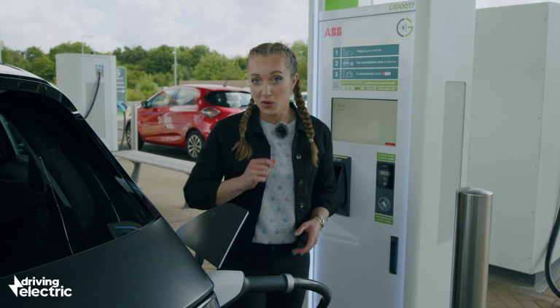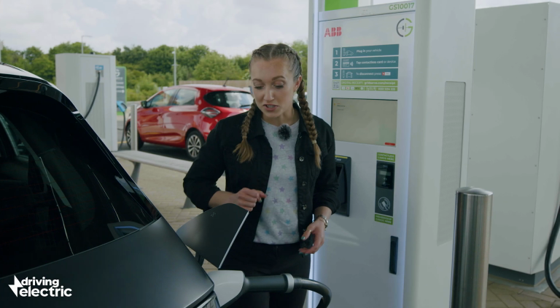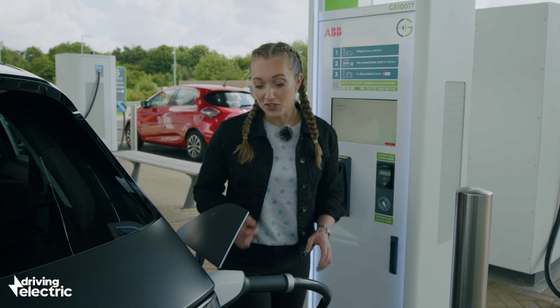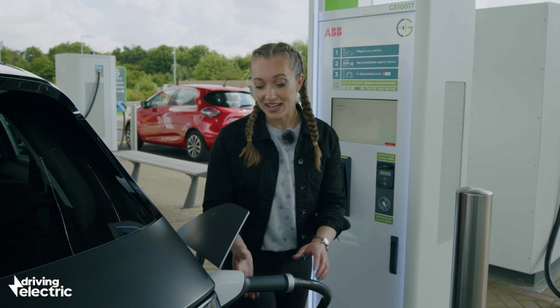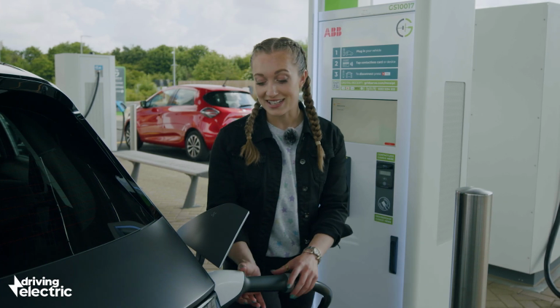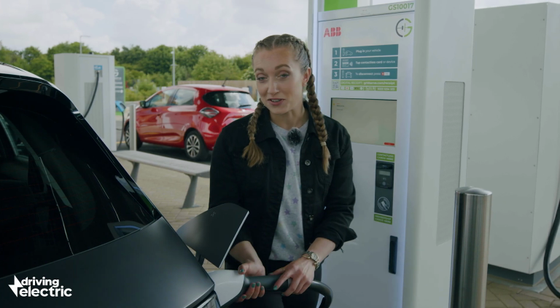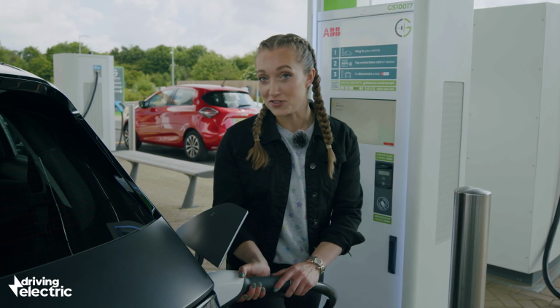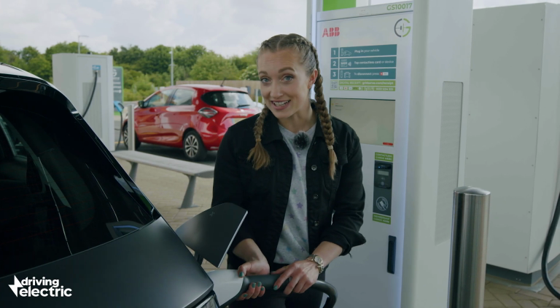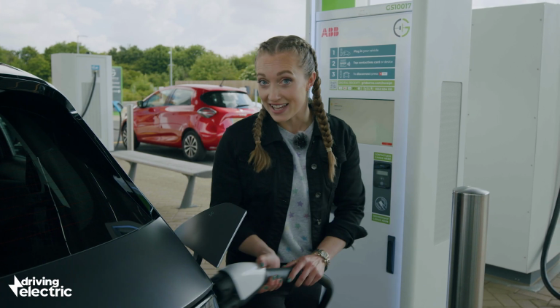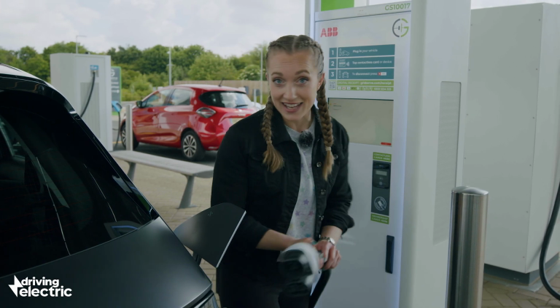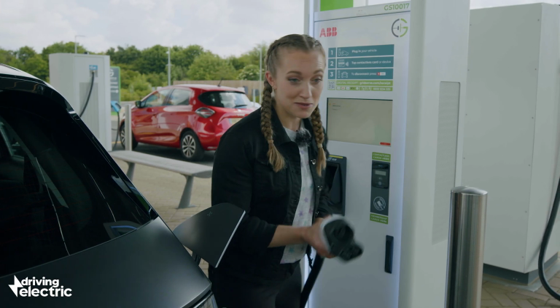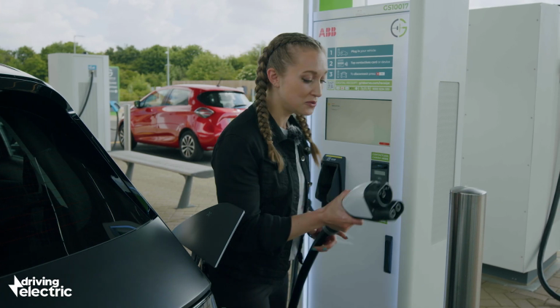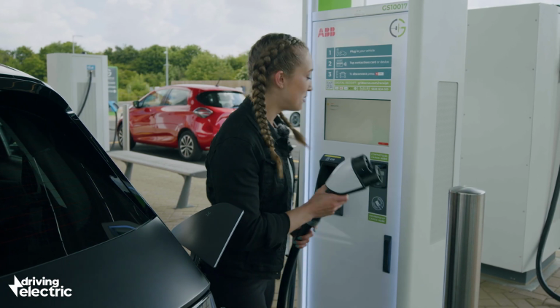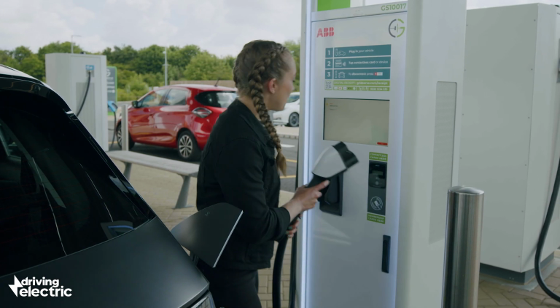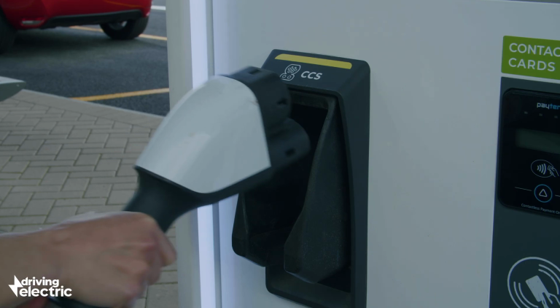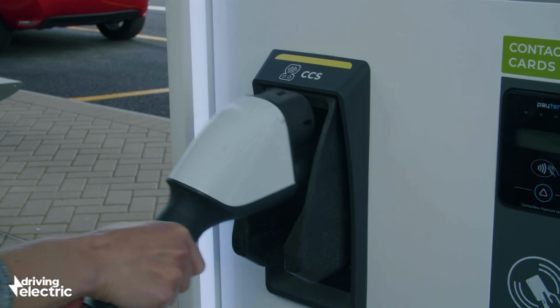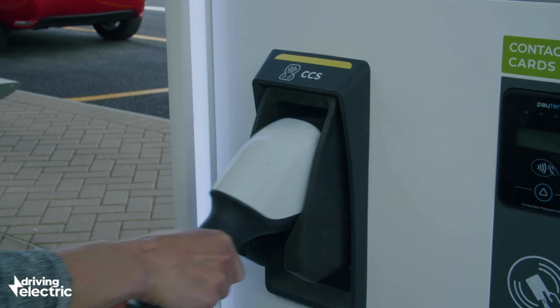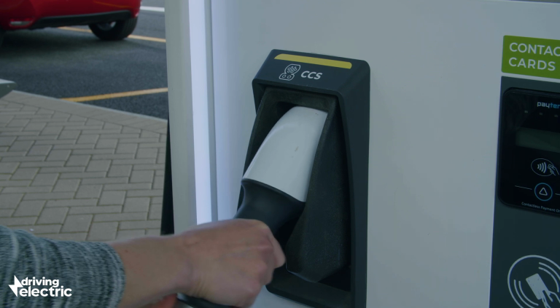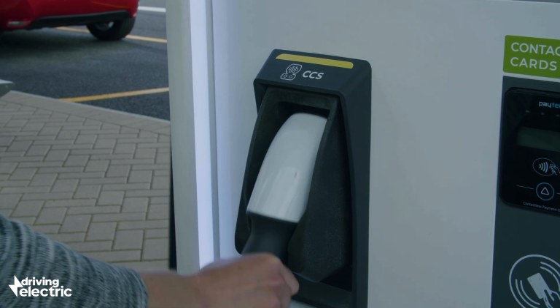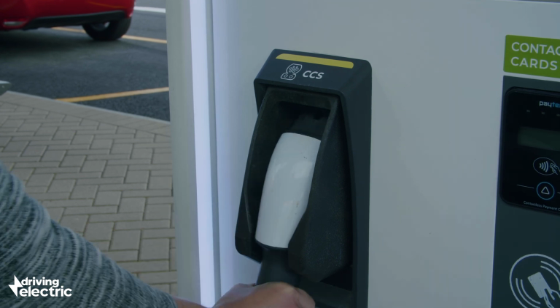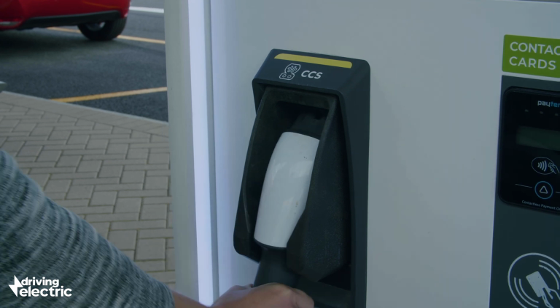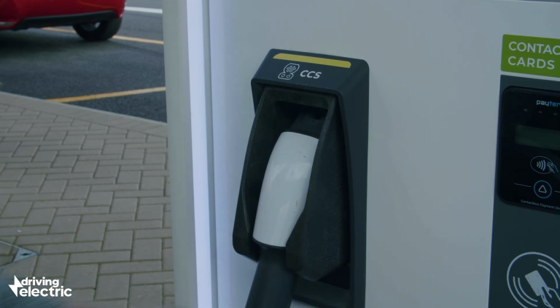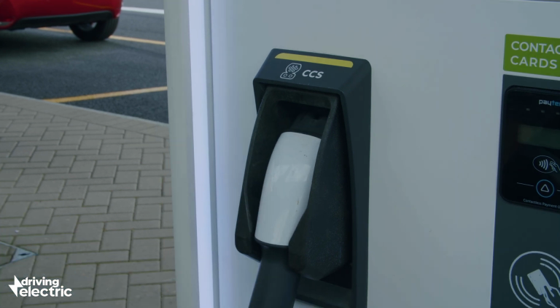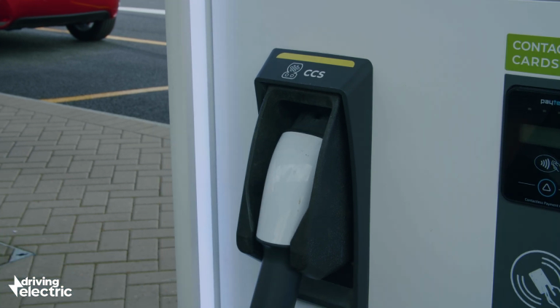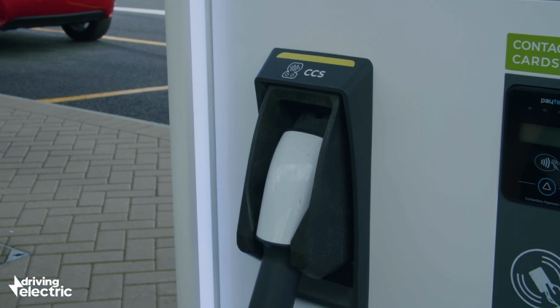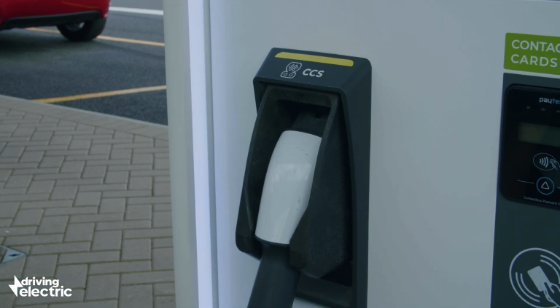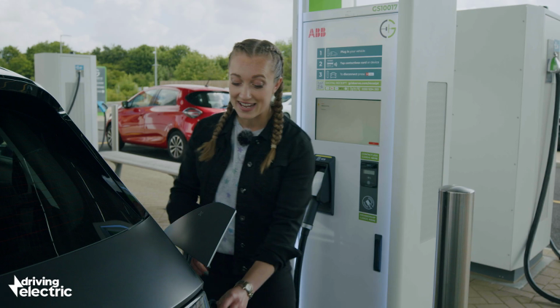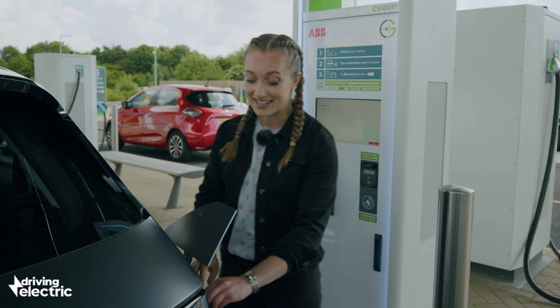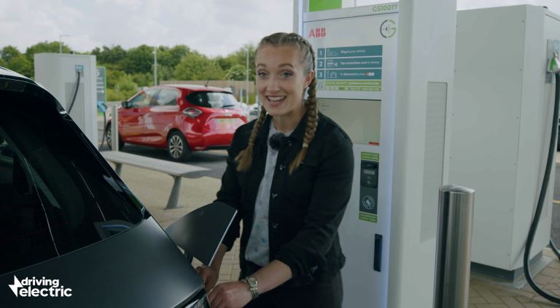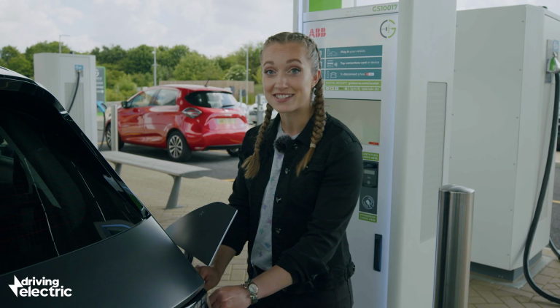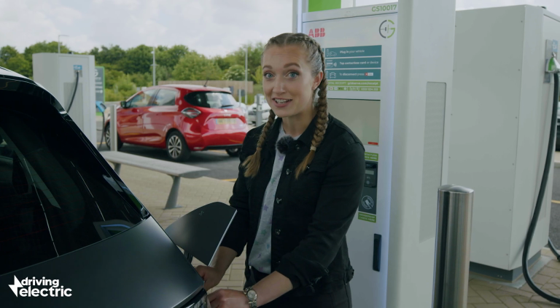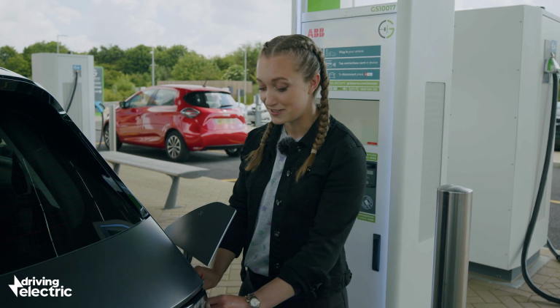Once you've done that, if you're using a tethered cable, pop that back in the machine and then you can drive away in near silence.